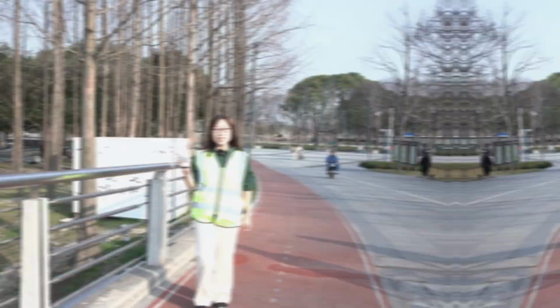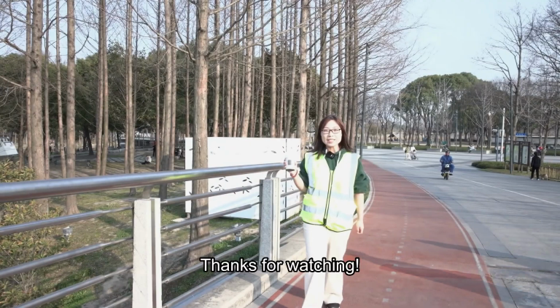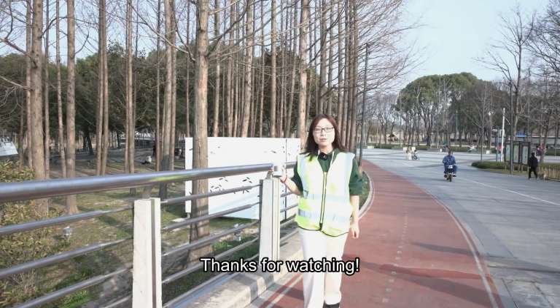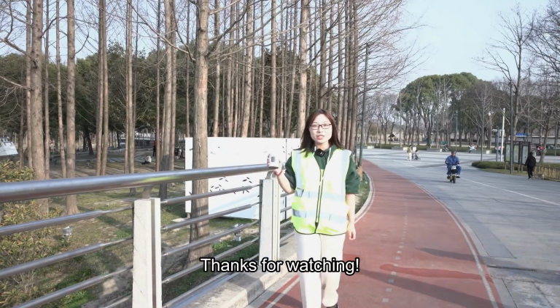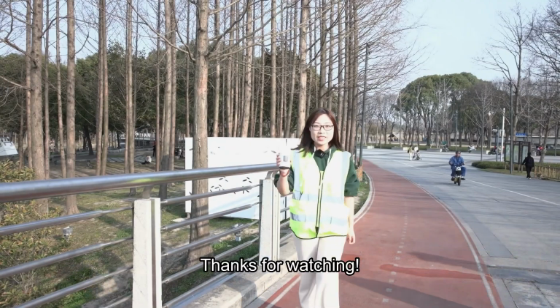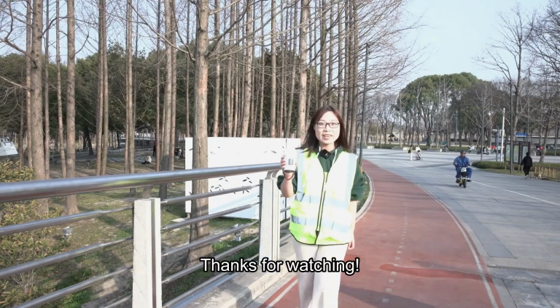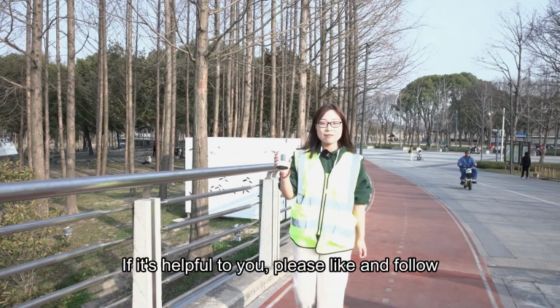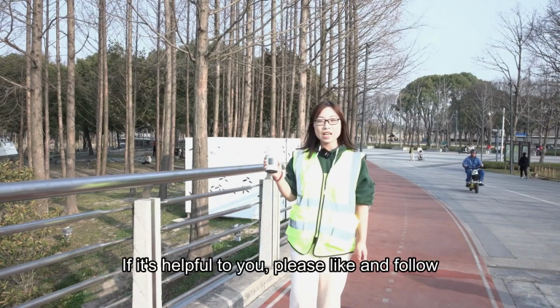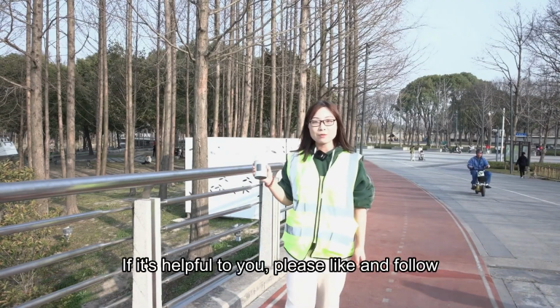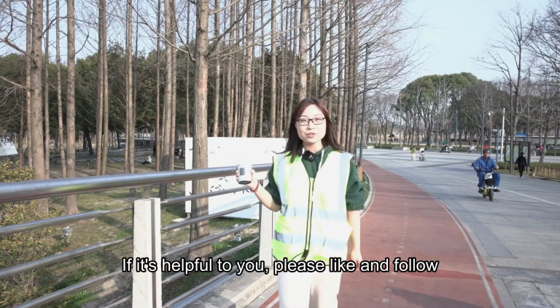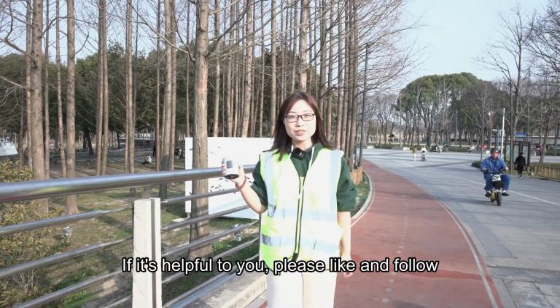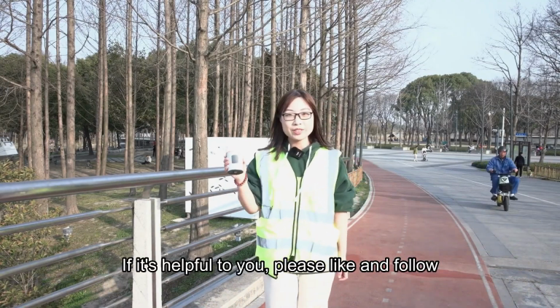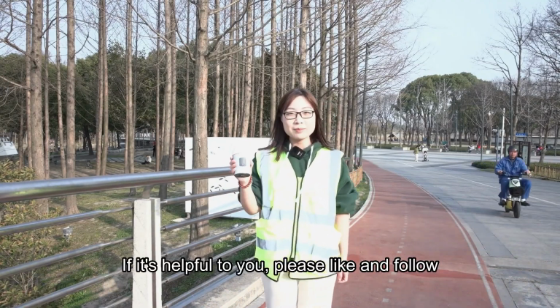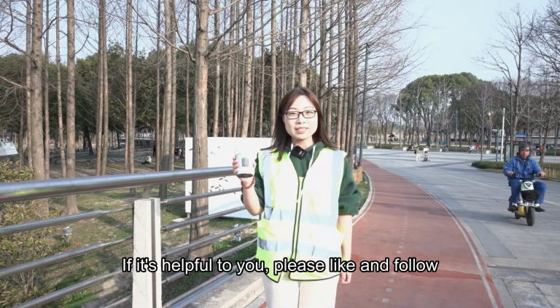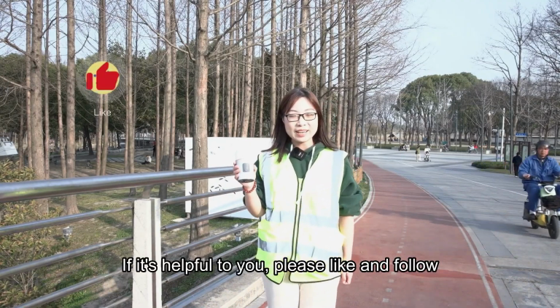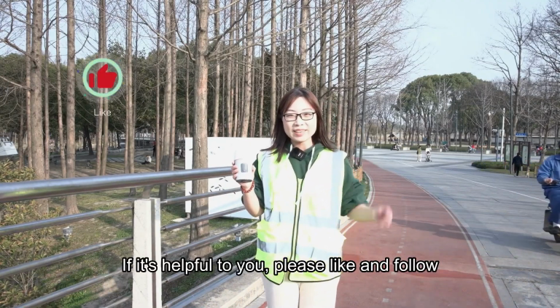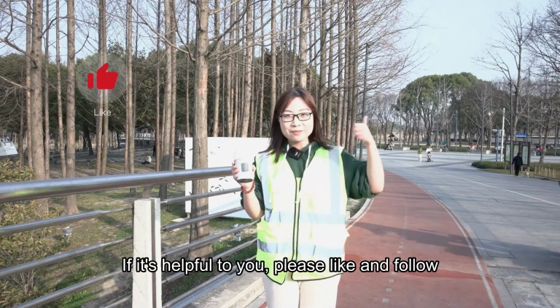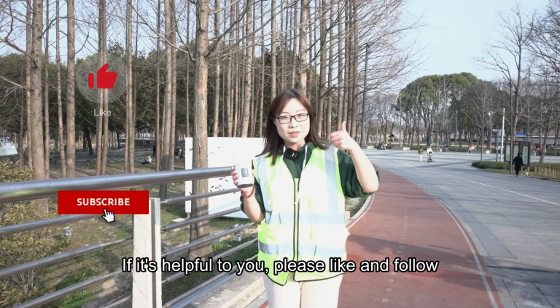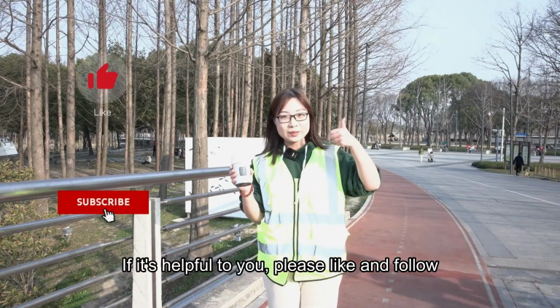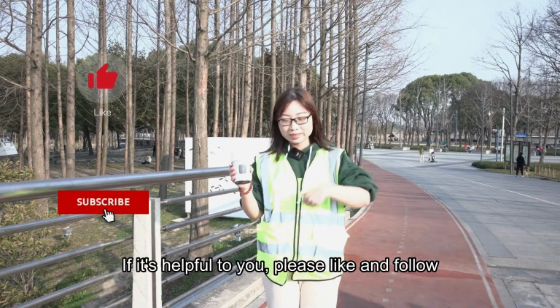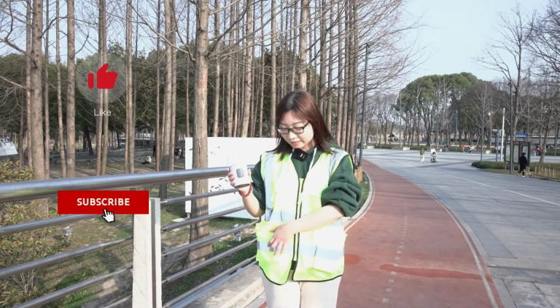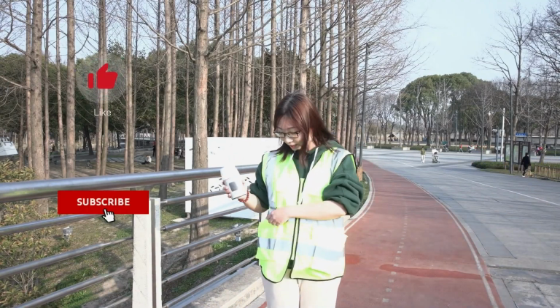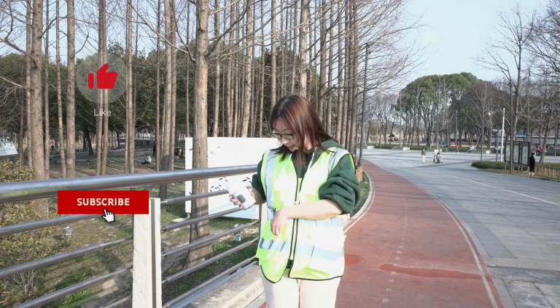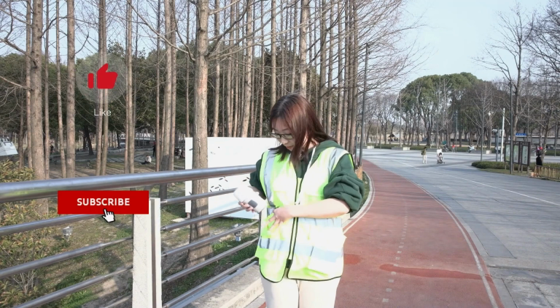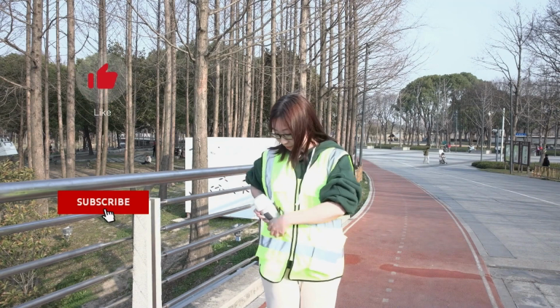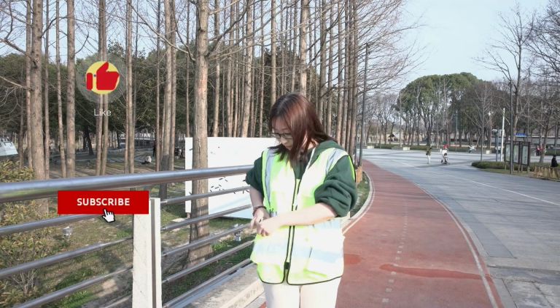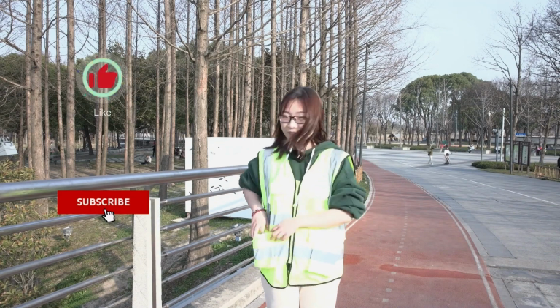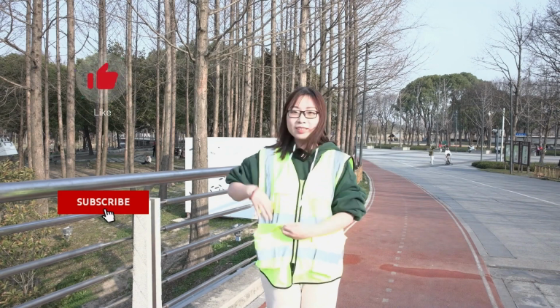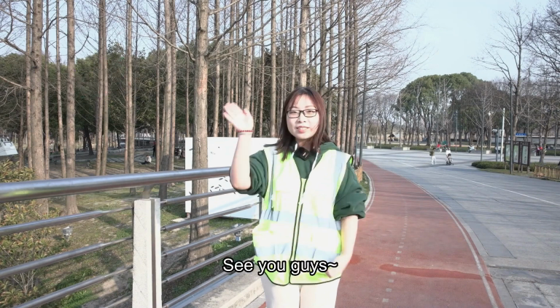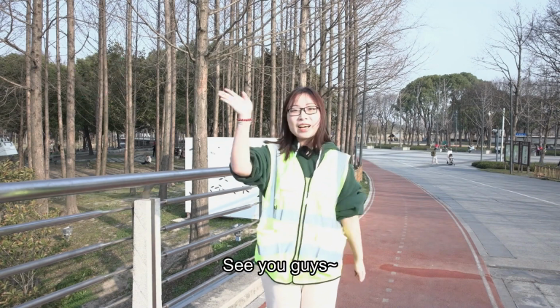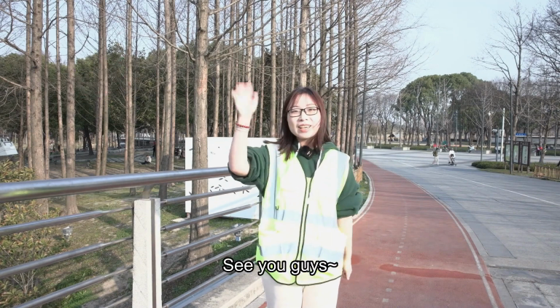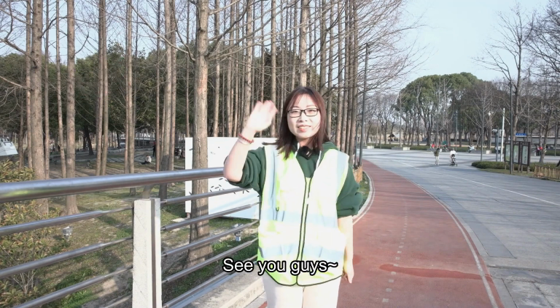Thanks for watching. If it's helpful to you, please like and follow. See you guys!